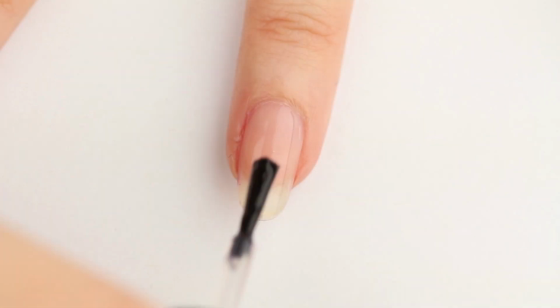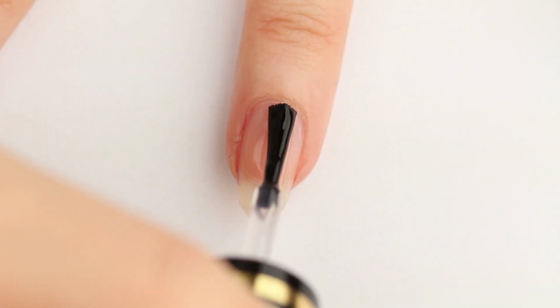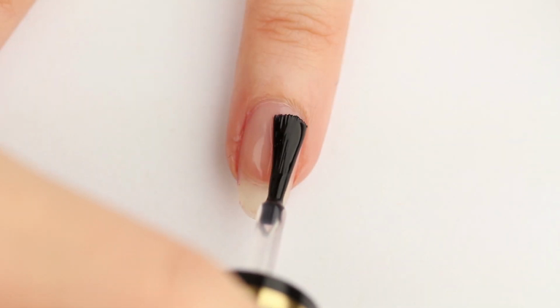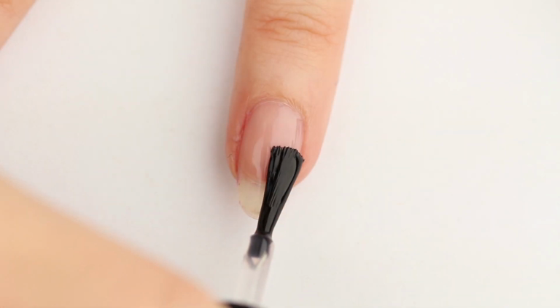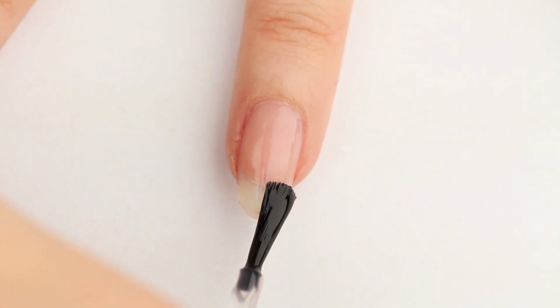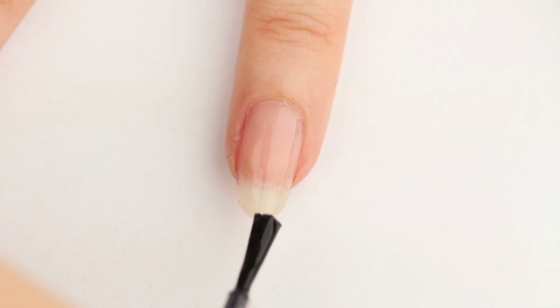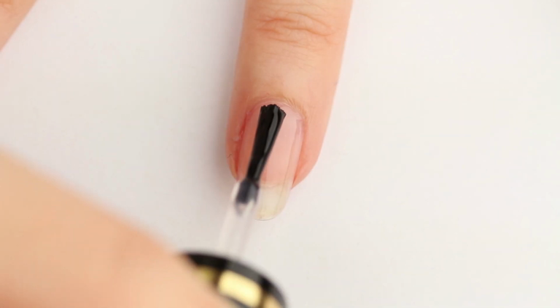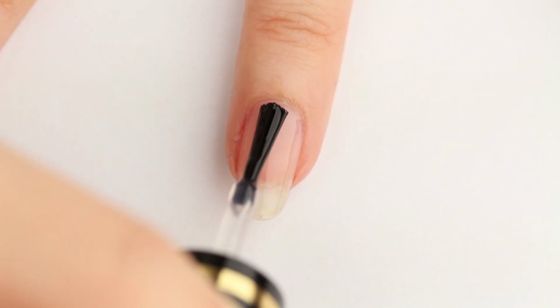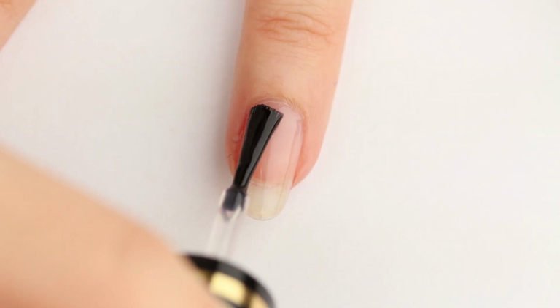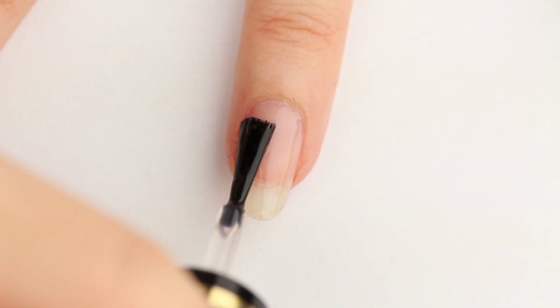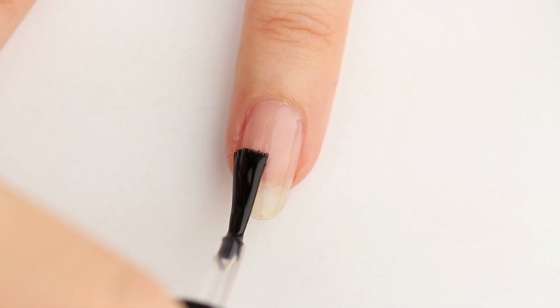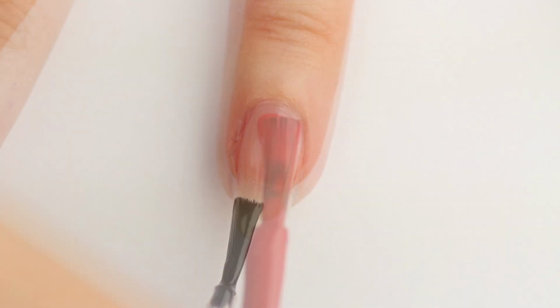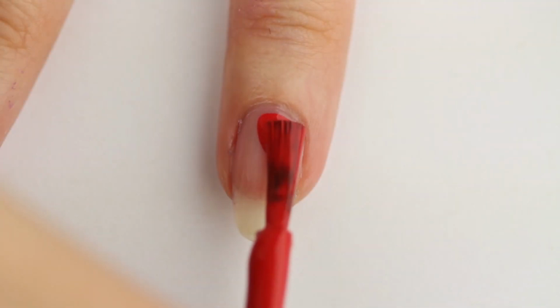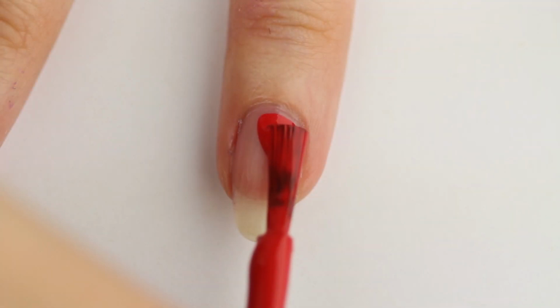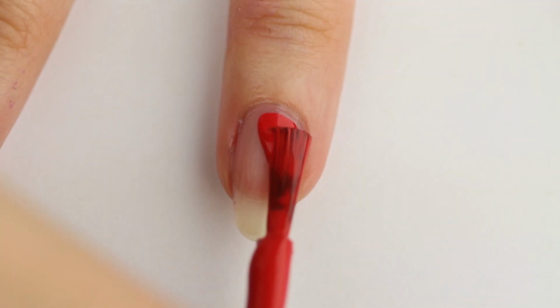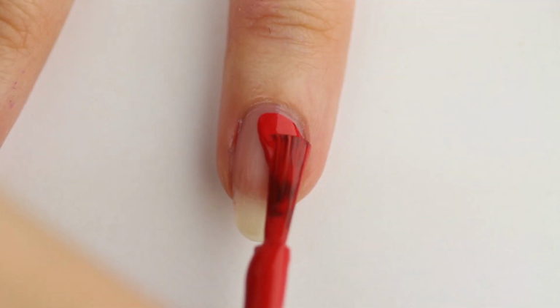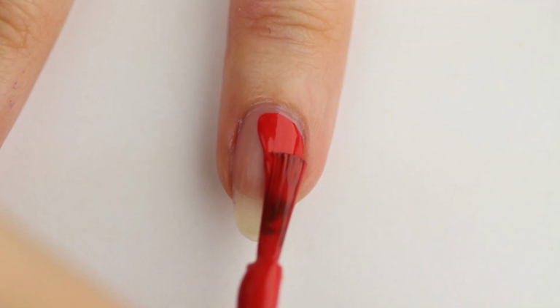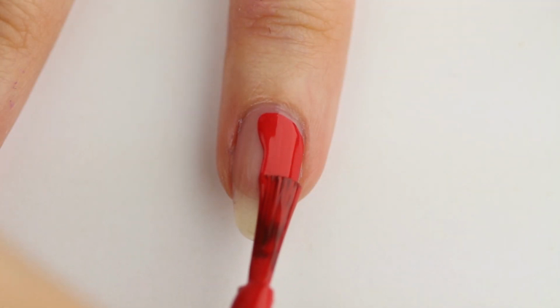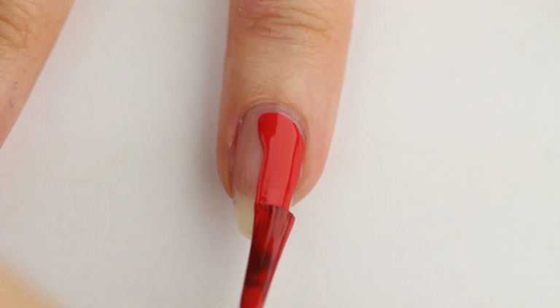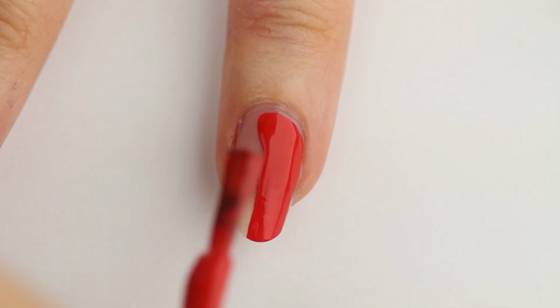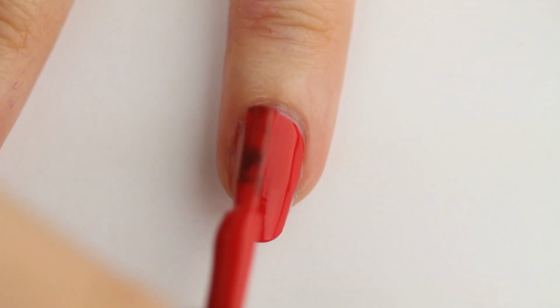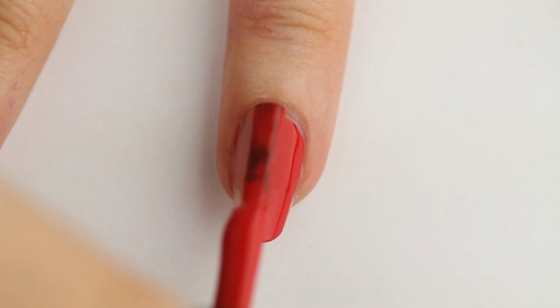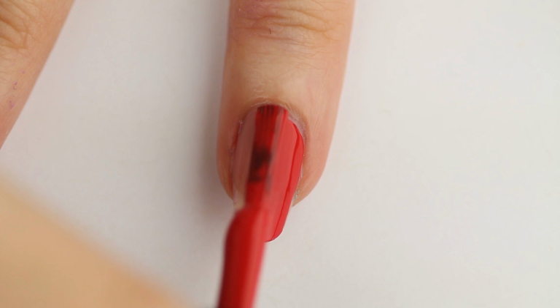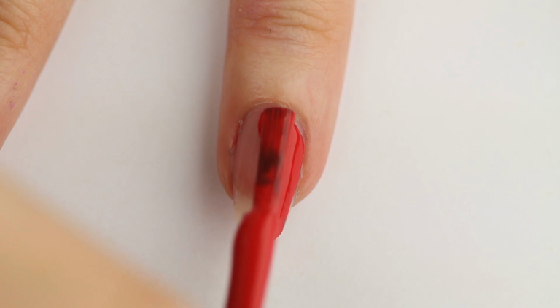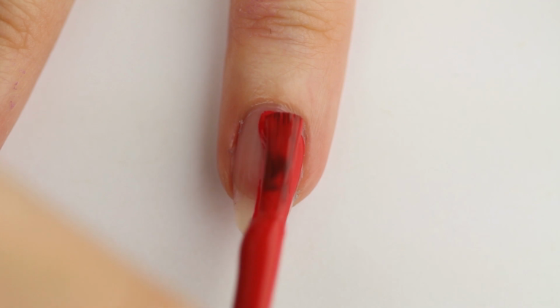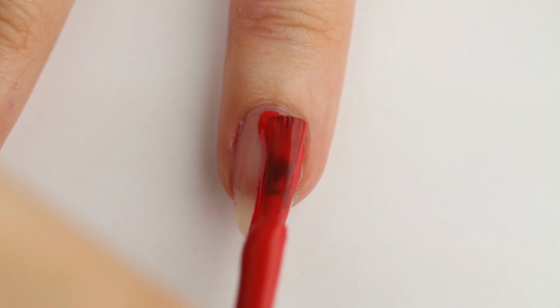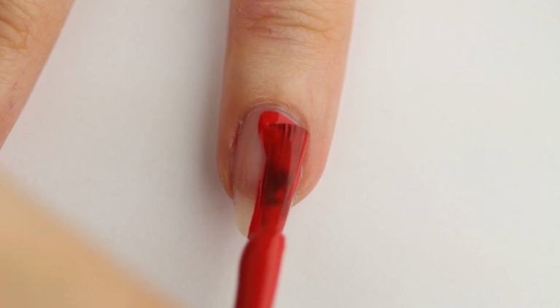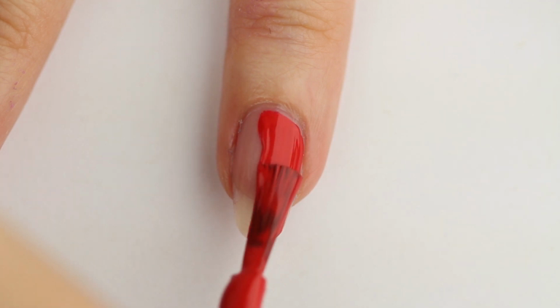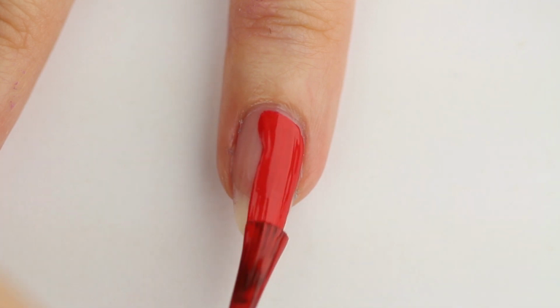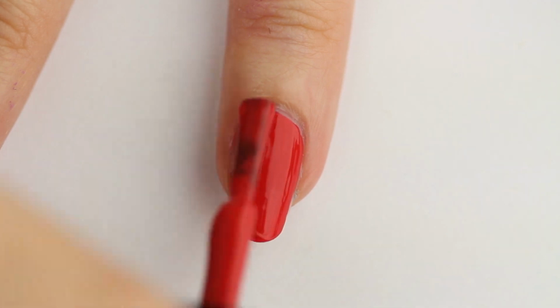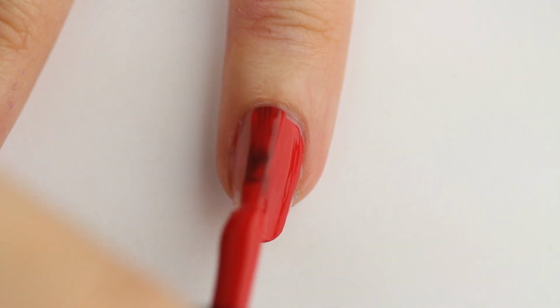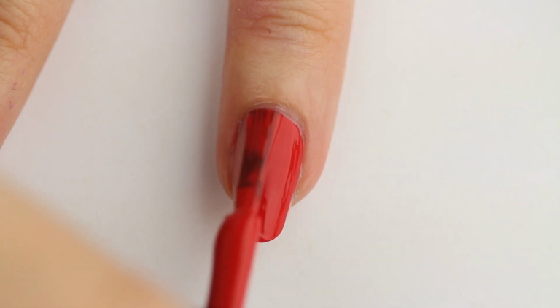After applying my base coat, I'm painting my nails in alternating red, yellow, orange, and green for my classic gummy bear colors.